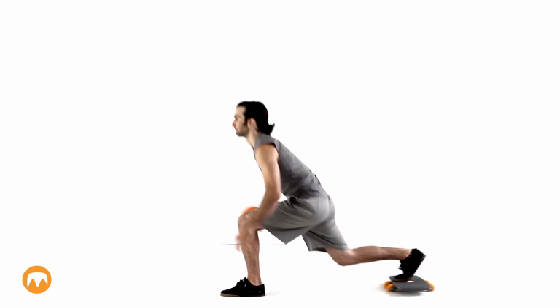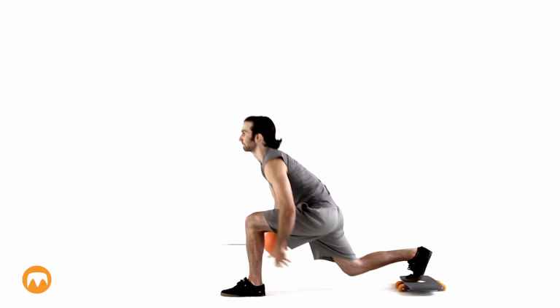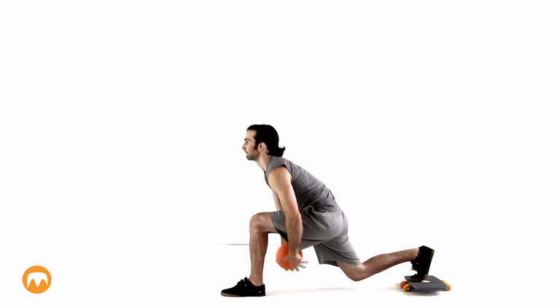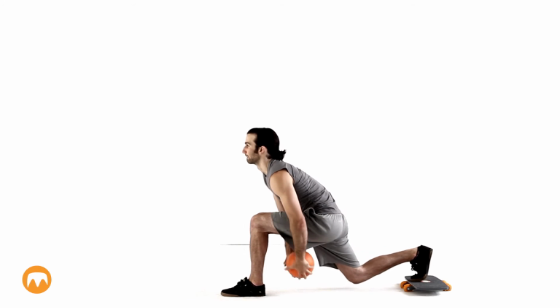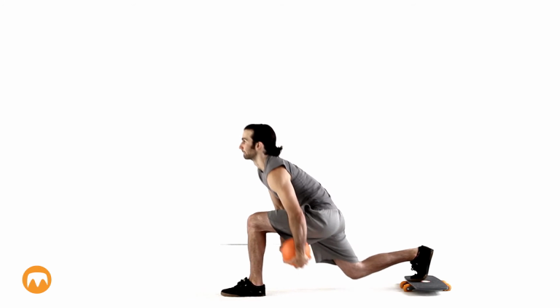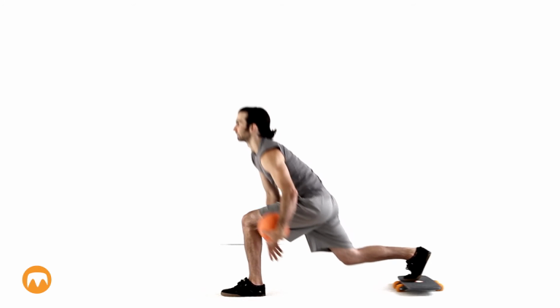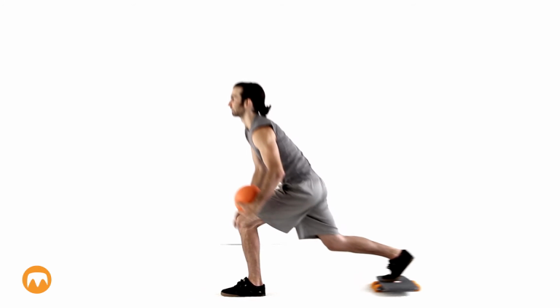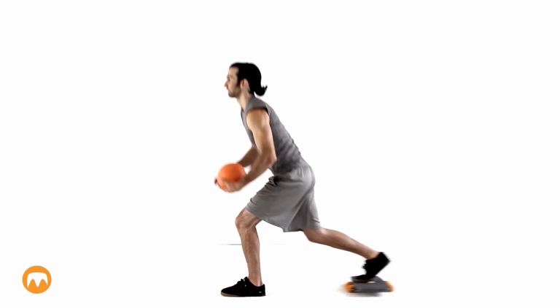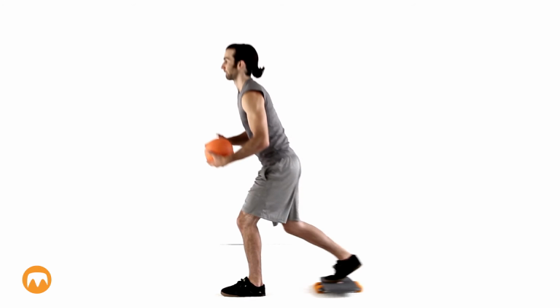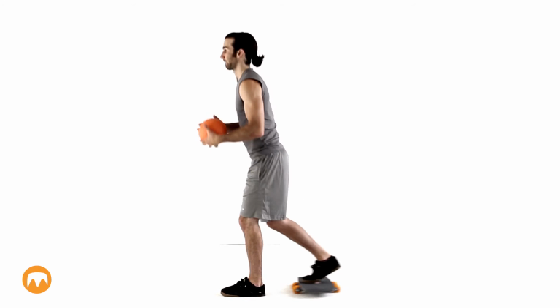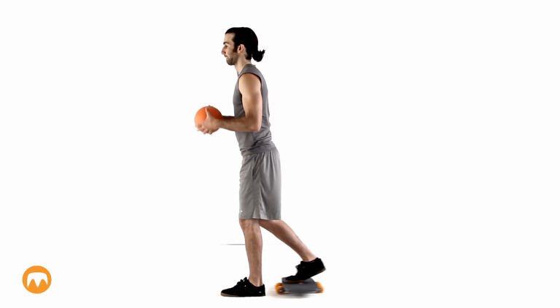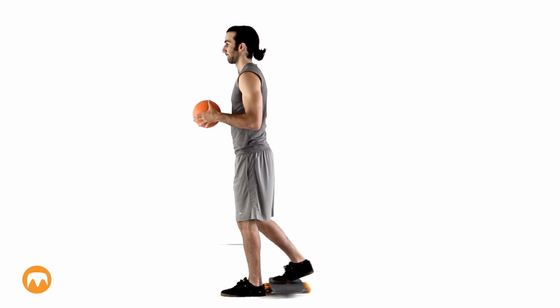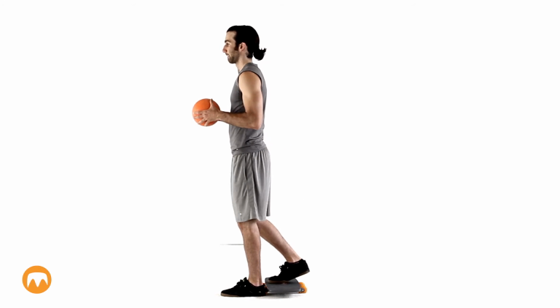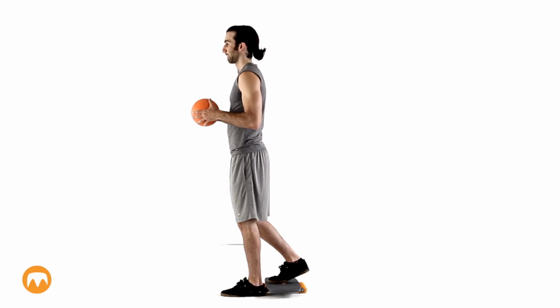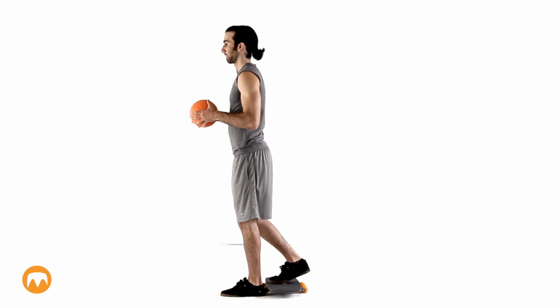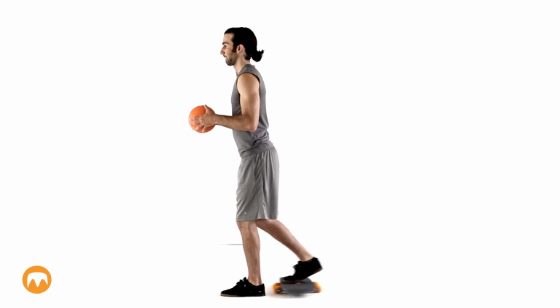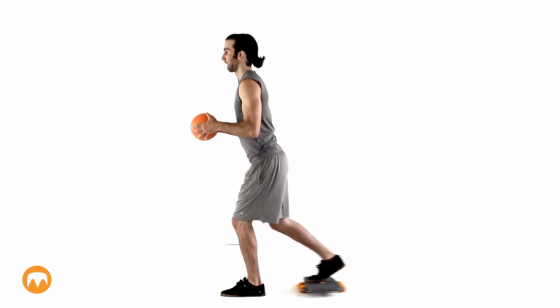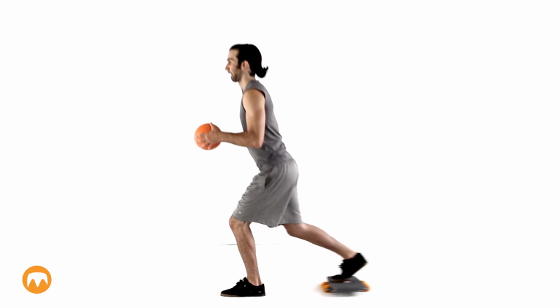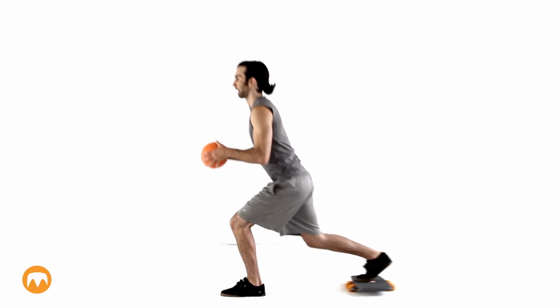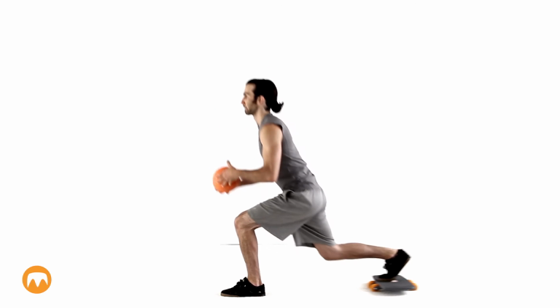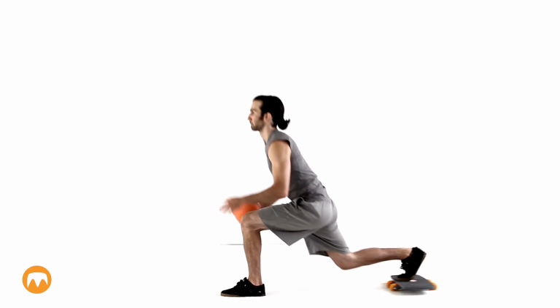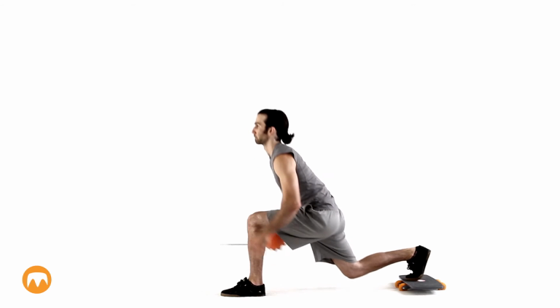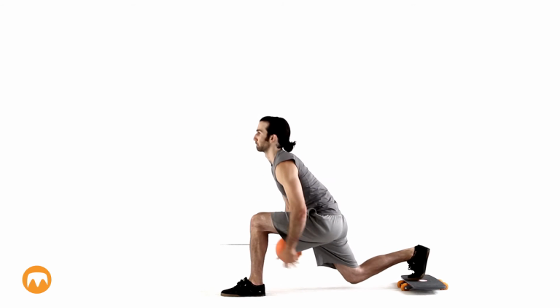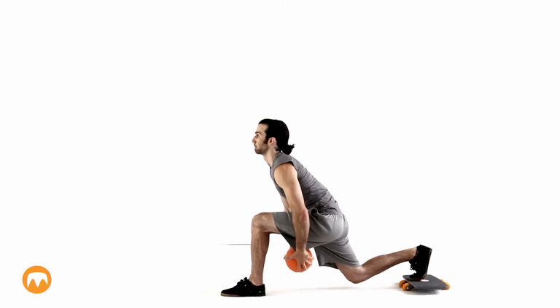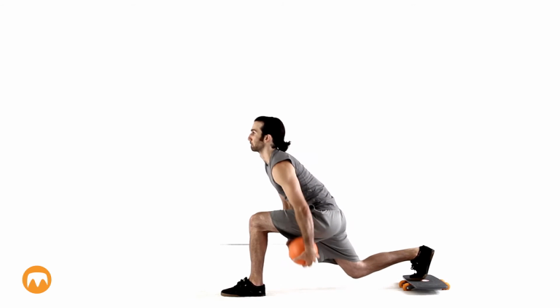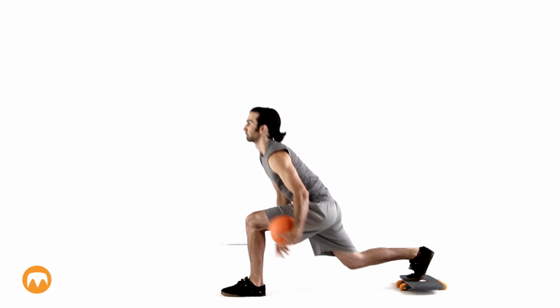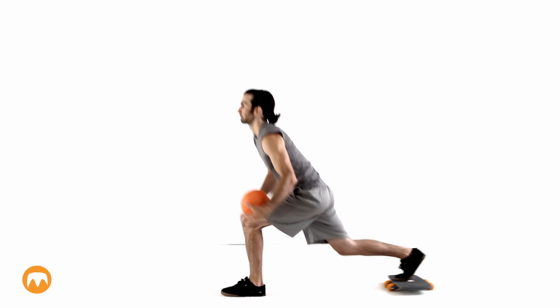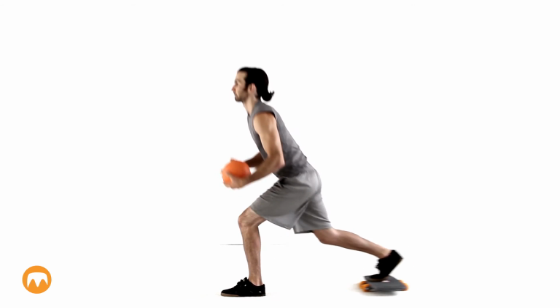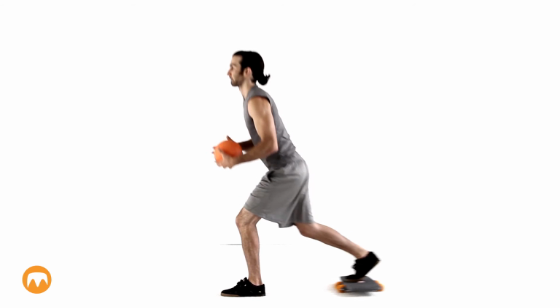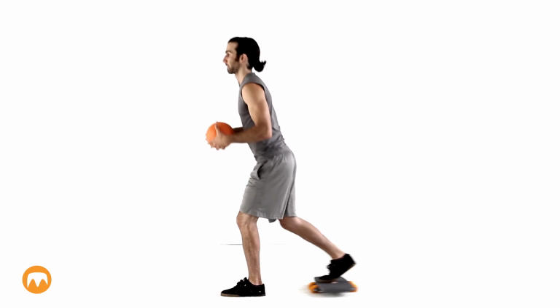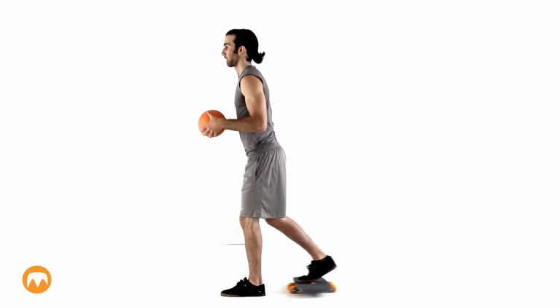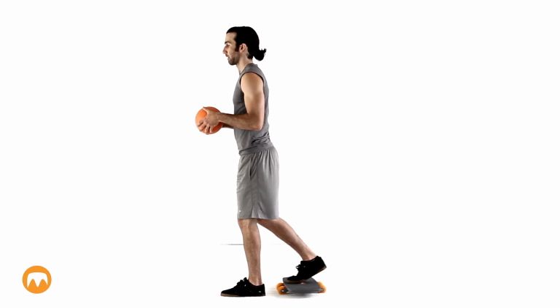To add an upper body element to this exercise, you can use a medicine ball, such as this move where you pass the medicine ball under your leg.